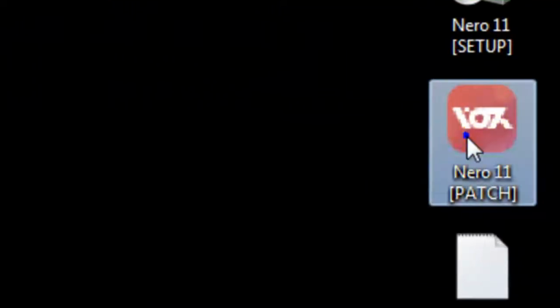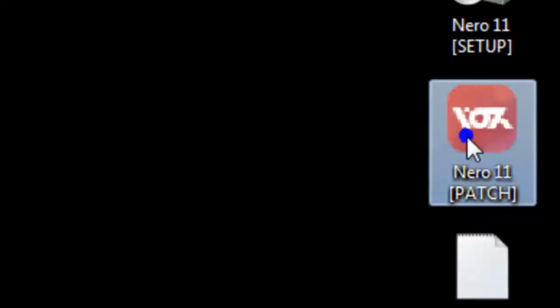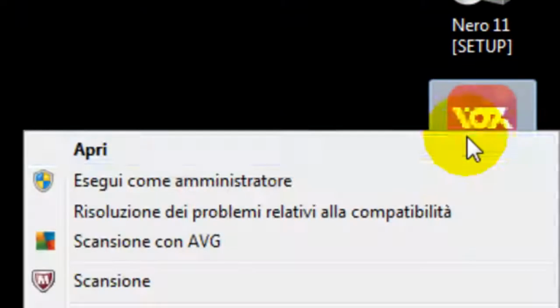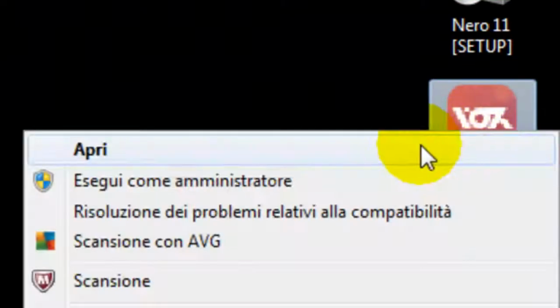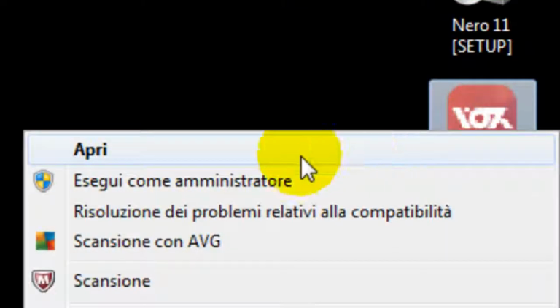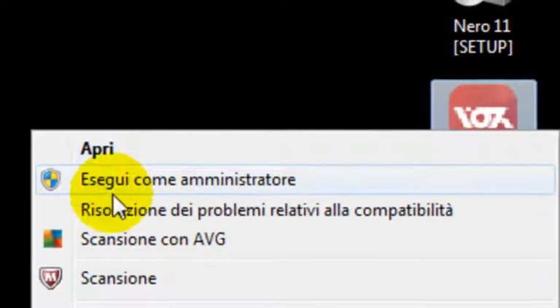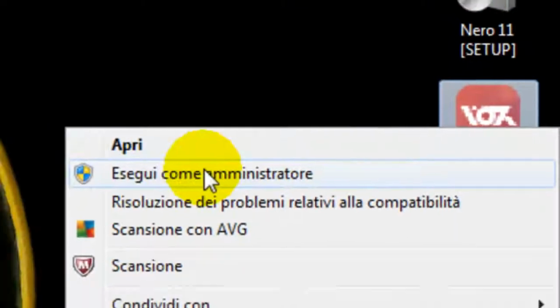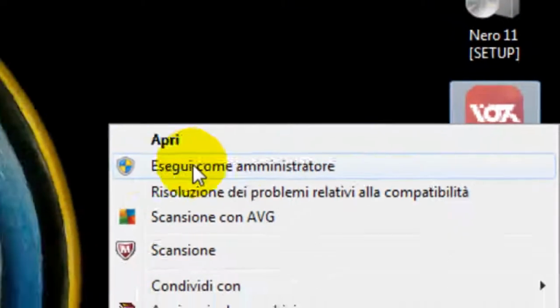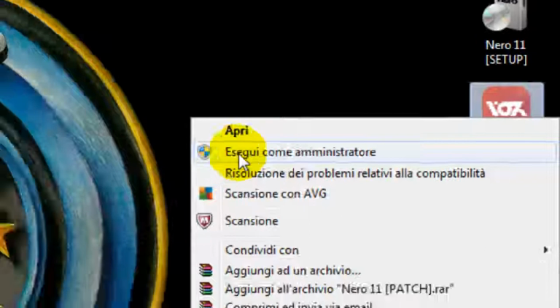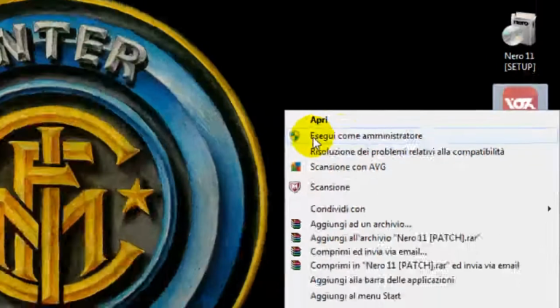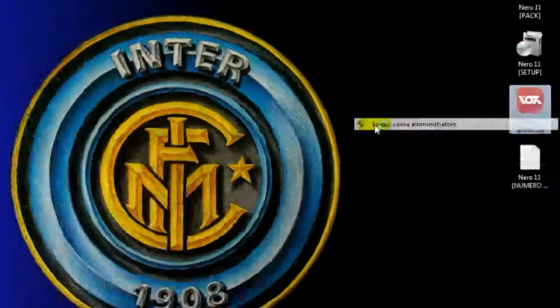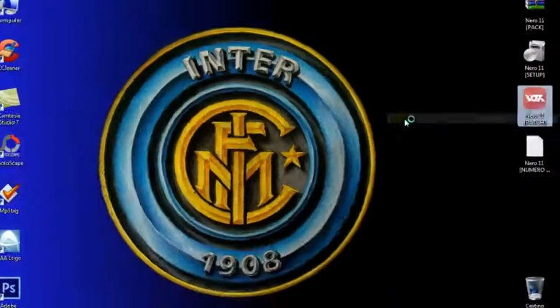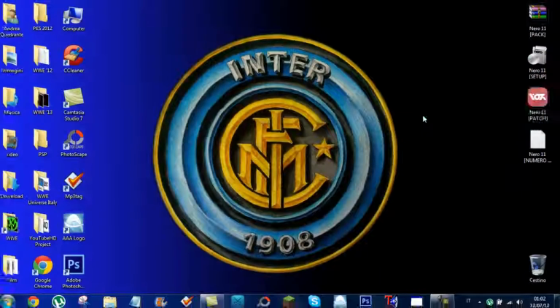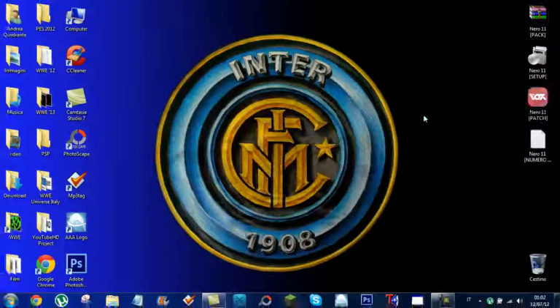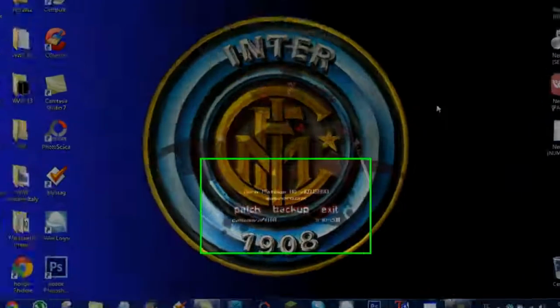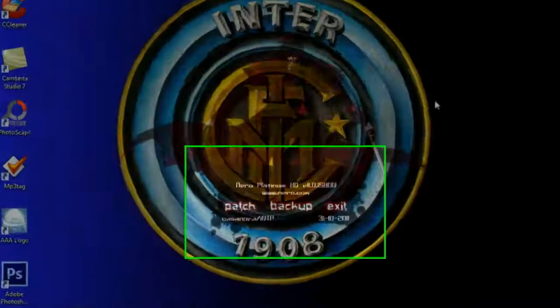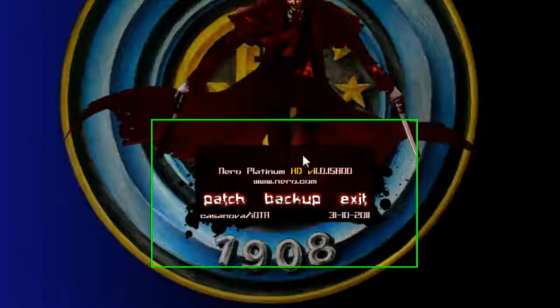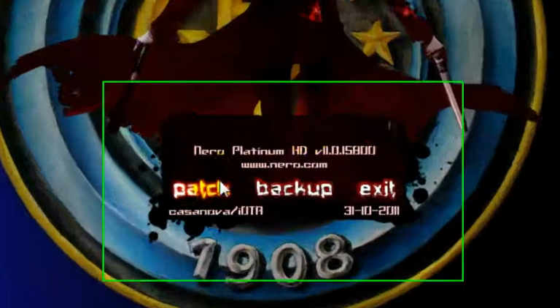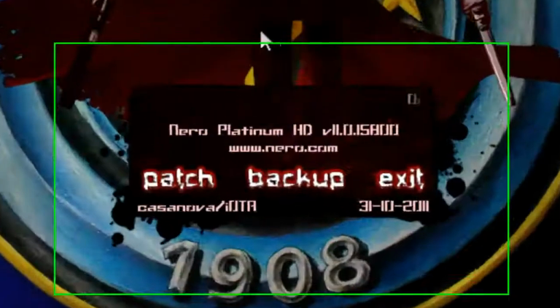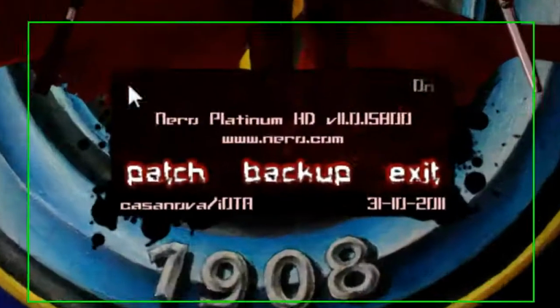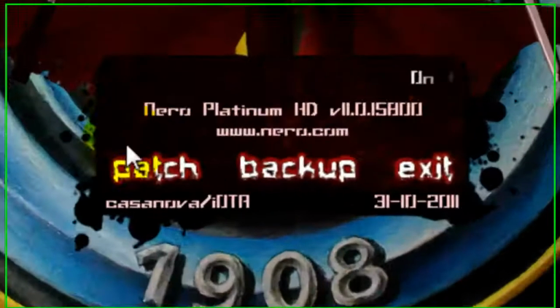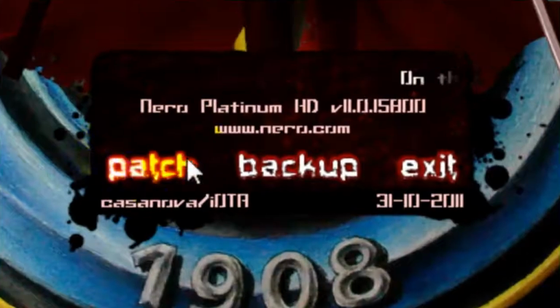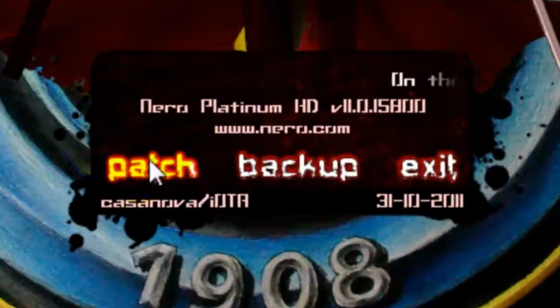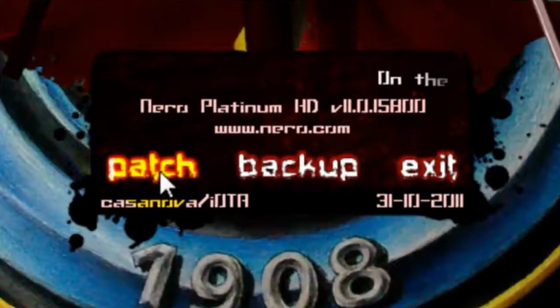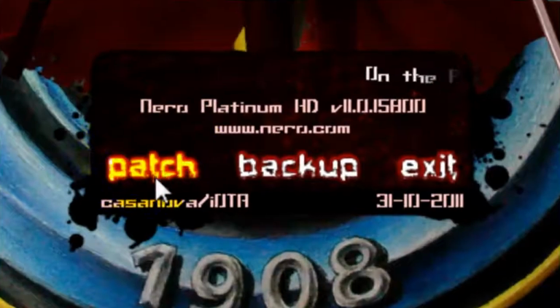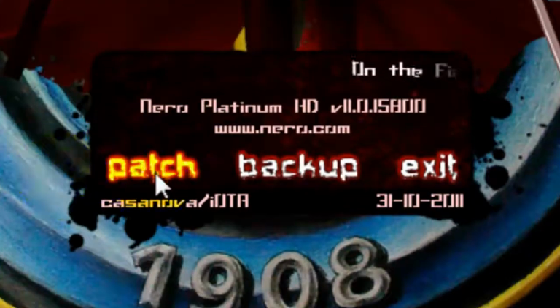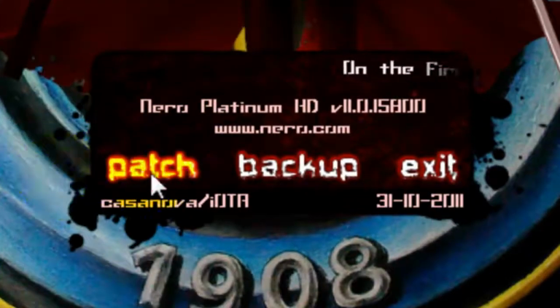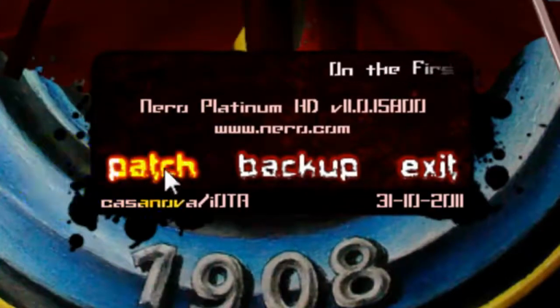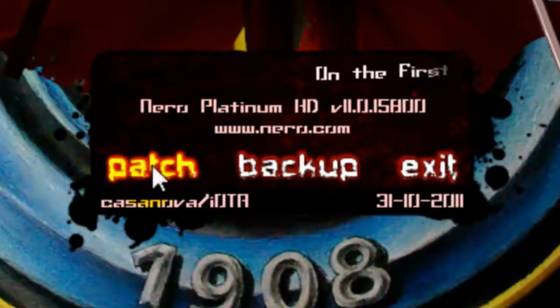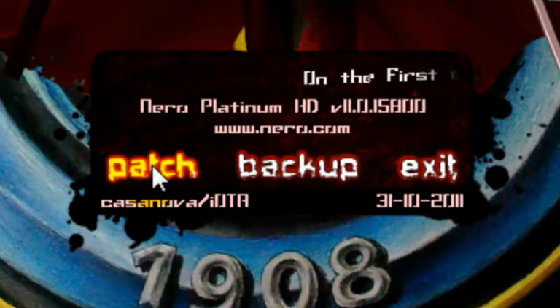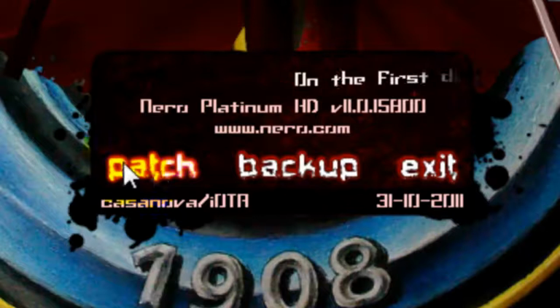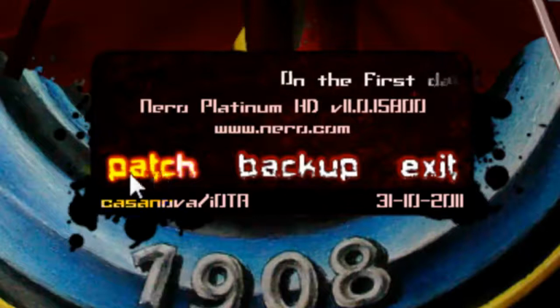After the installation, you have to execute the patch. It will show this window where you're going to click on Patch. Wait for it to work, and click Exit.